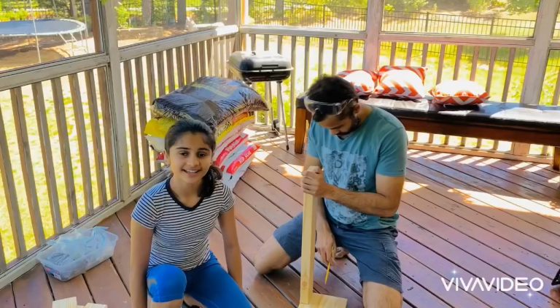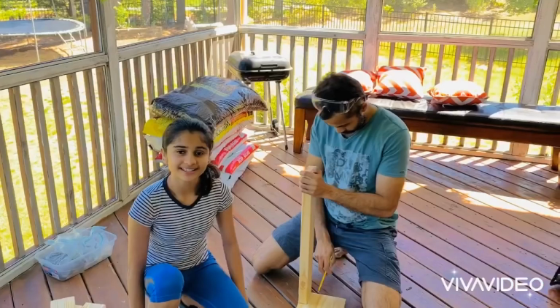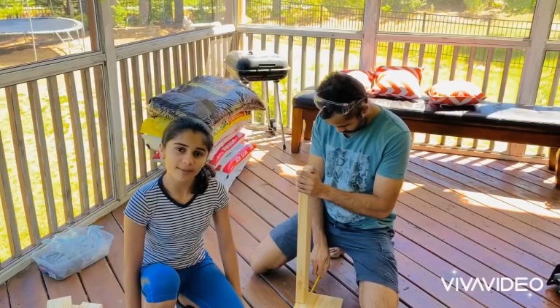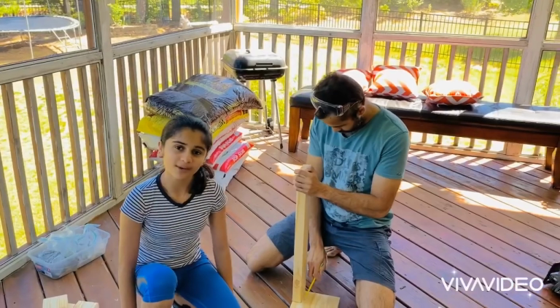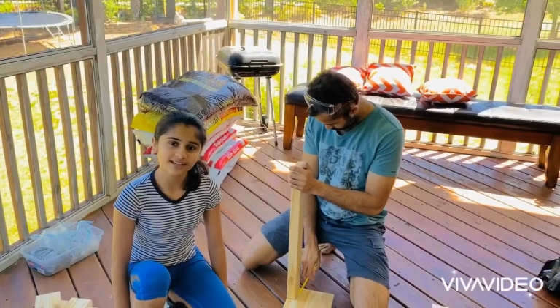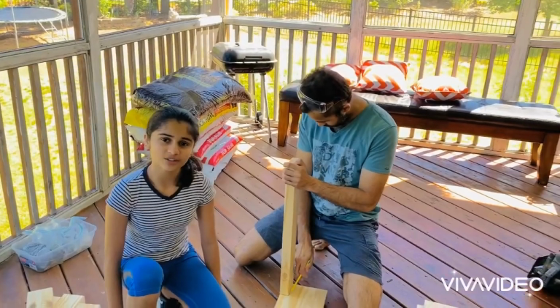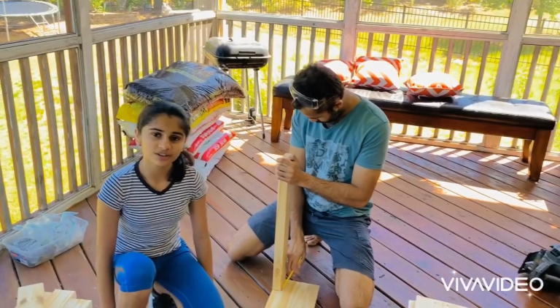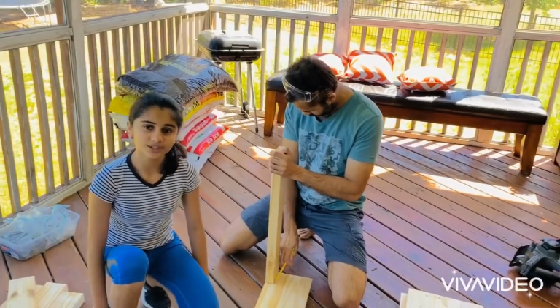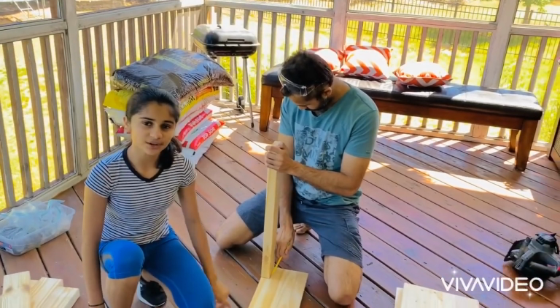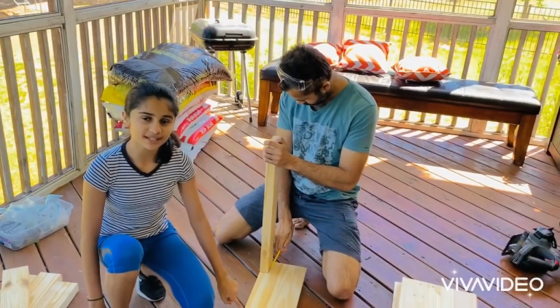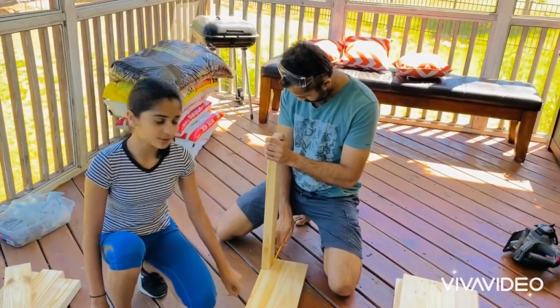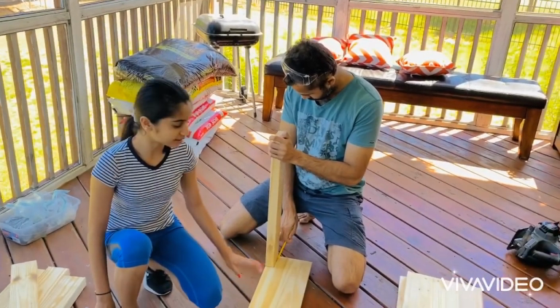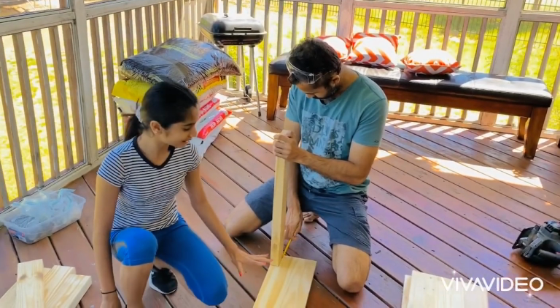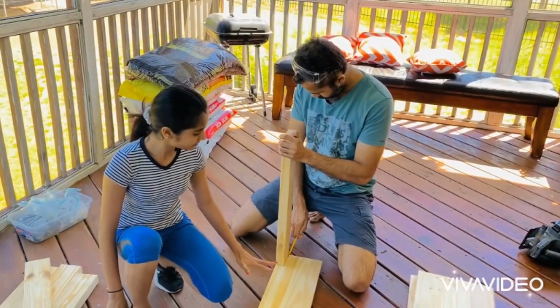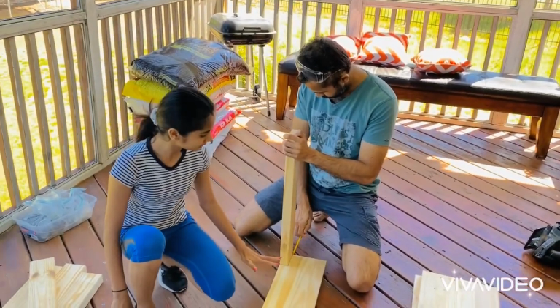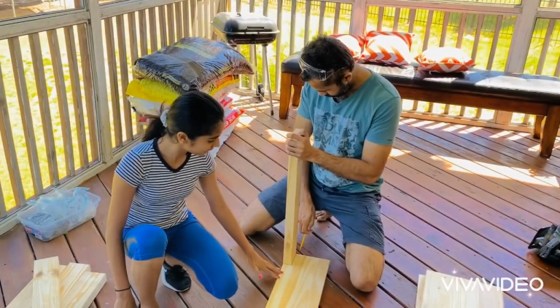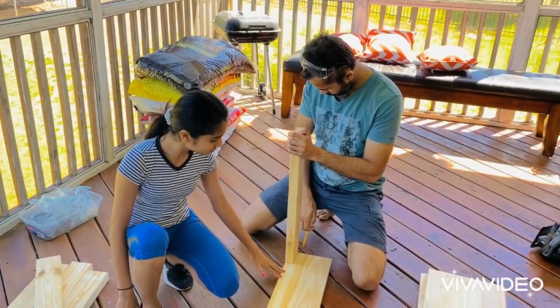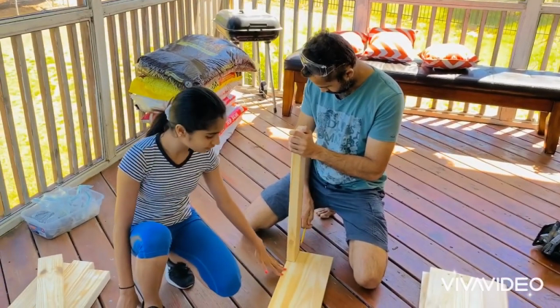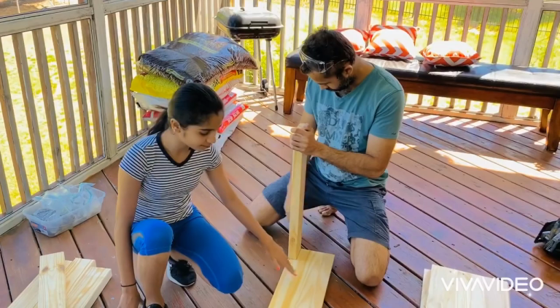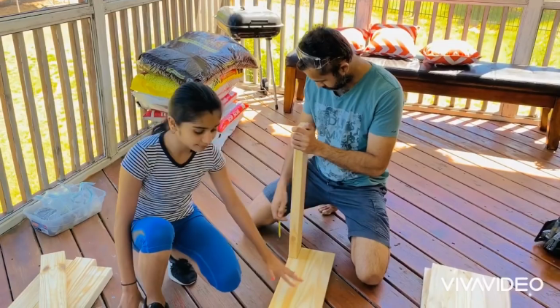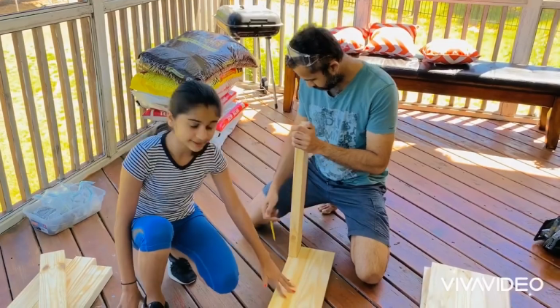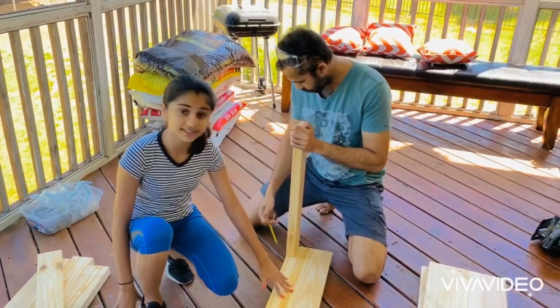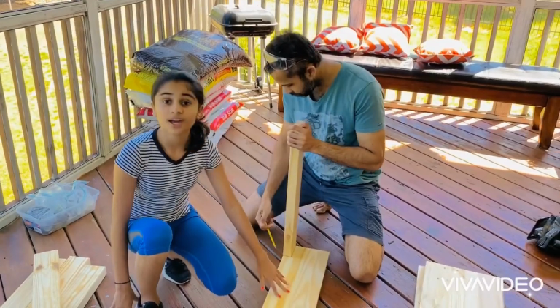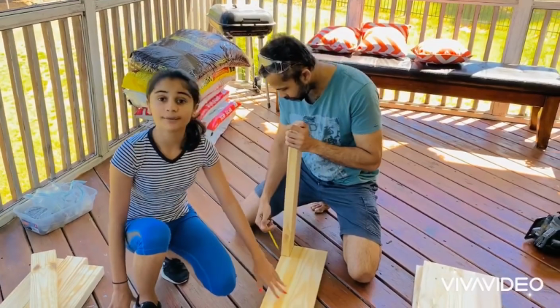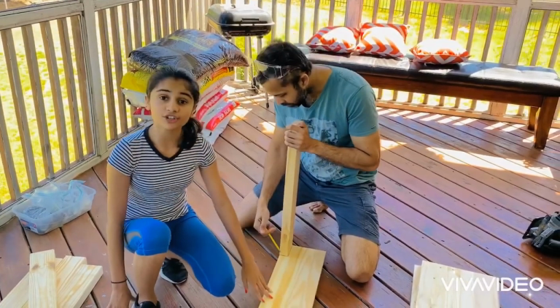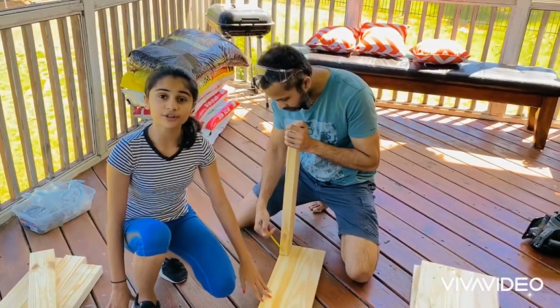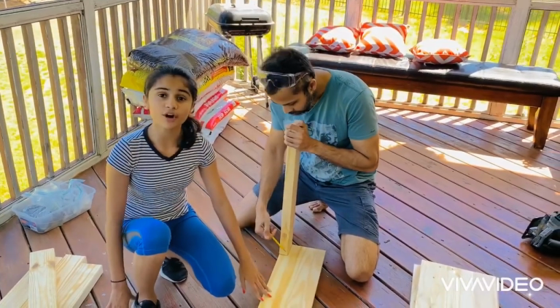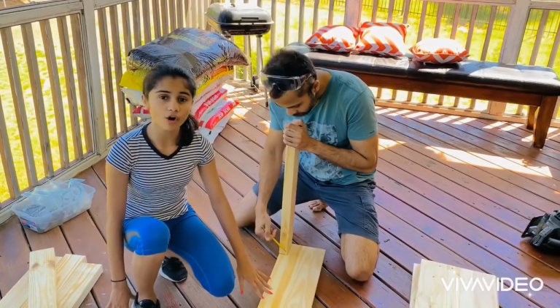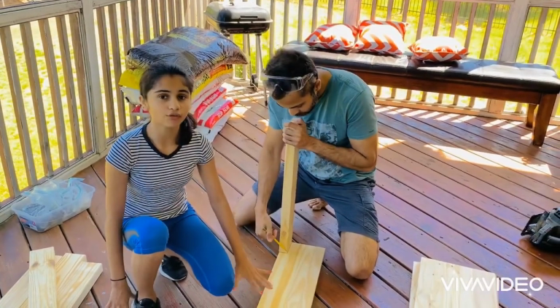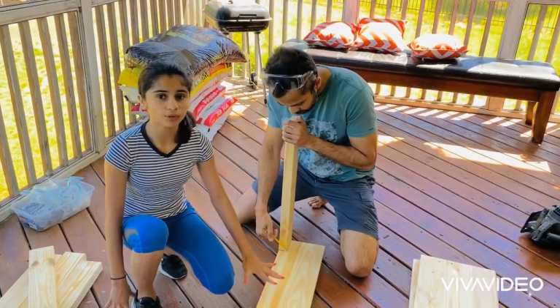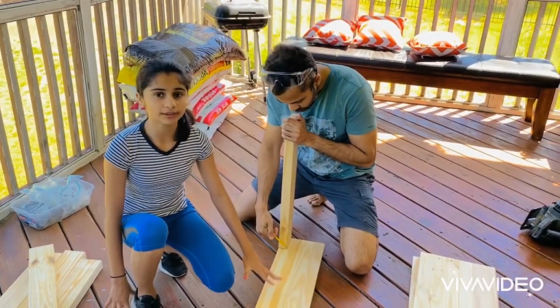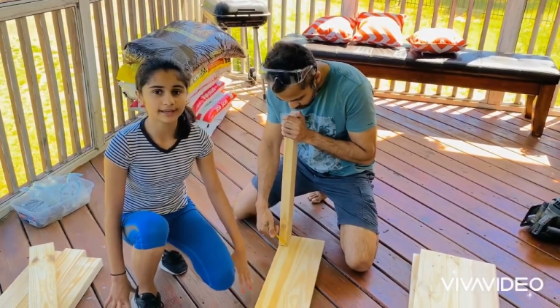Step one is going to be tracing where you're going to keep the legs on the base. Make sure you're doing all four legs.